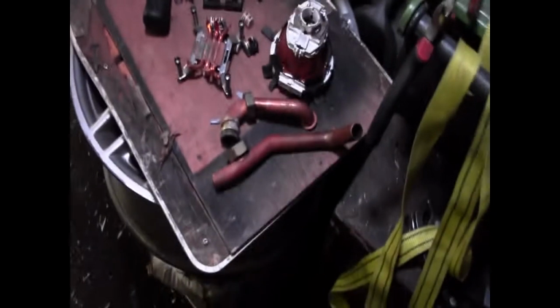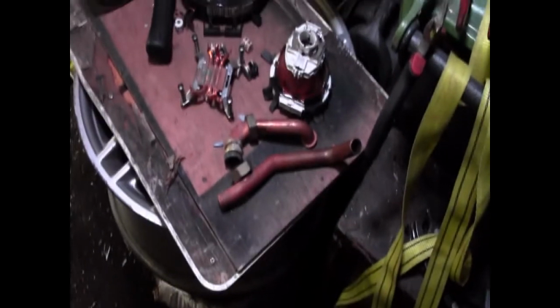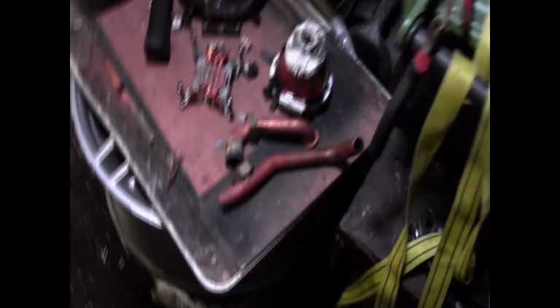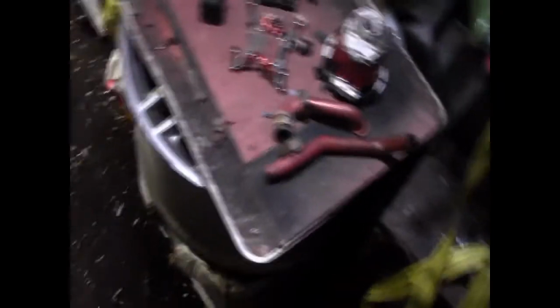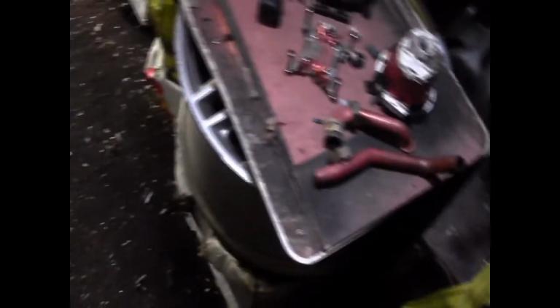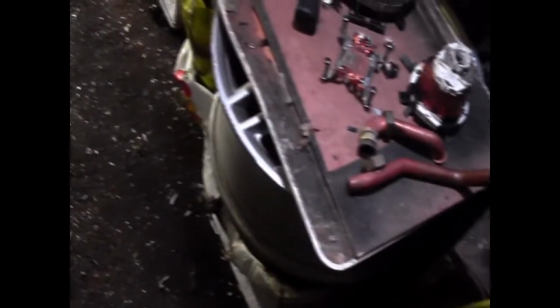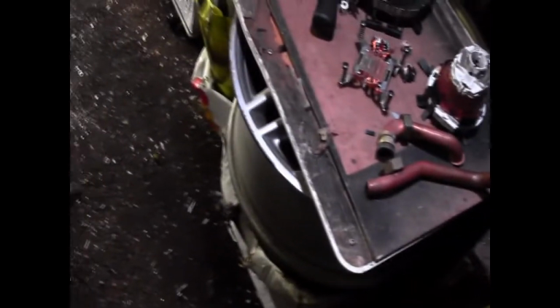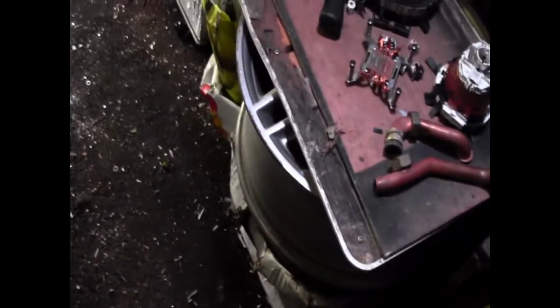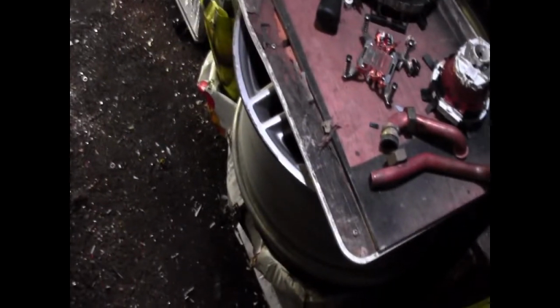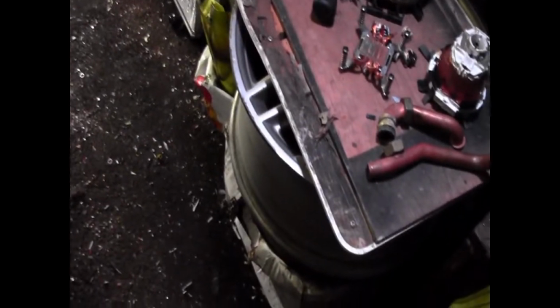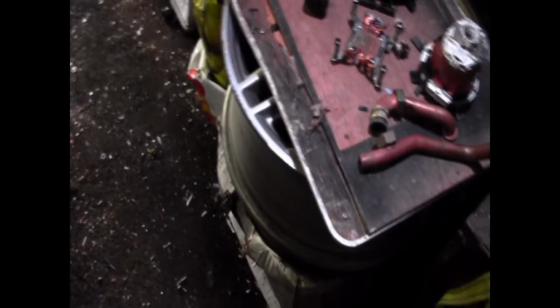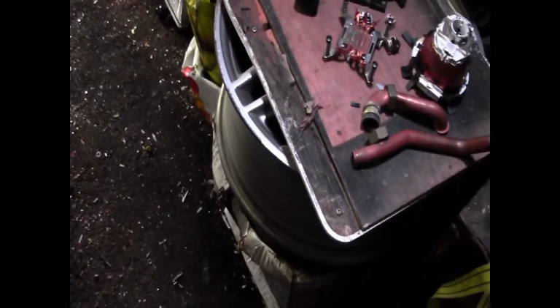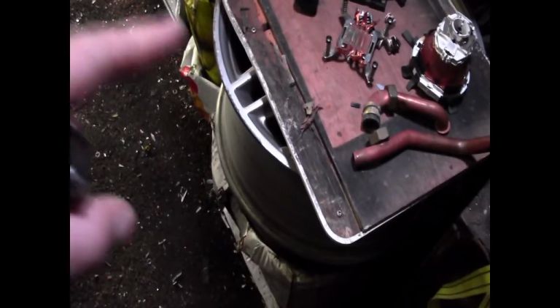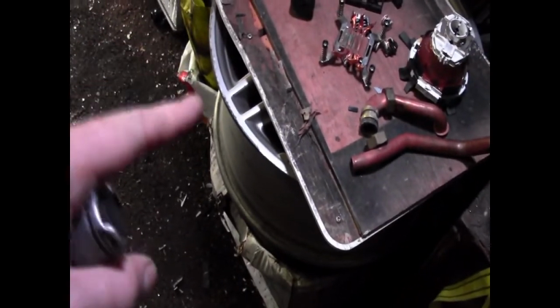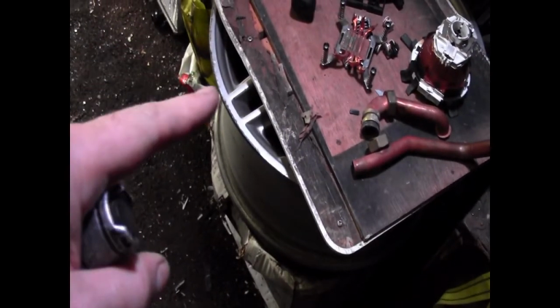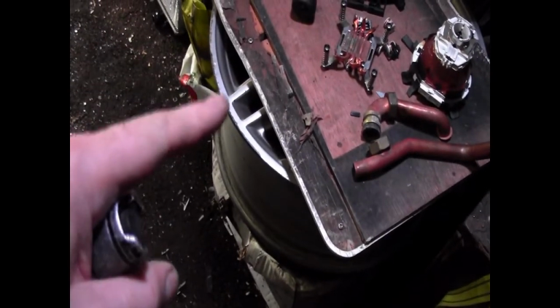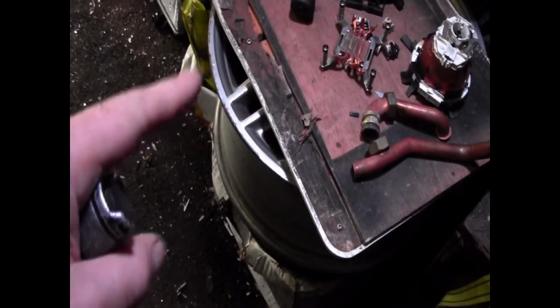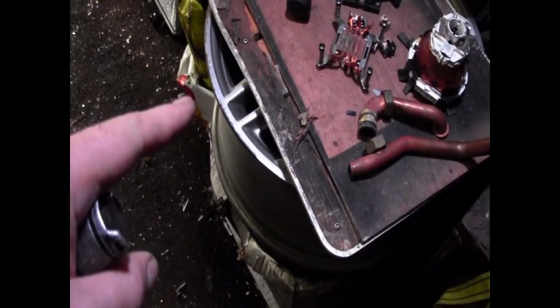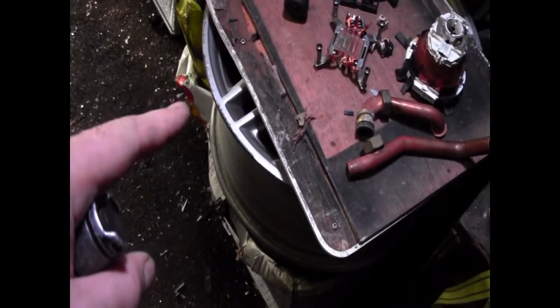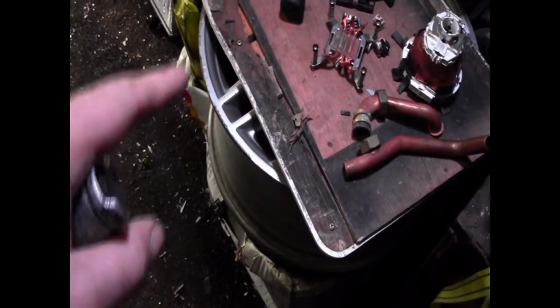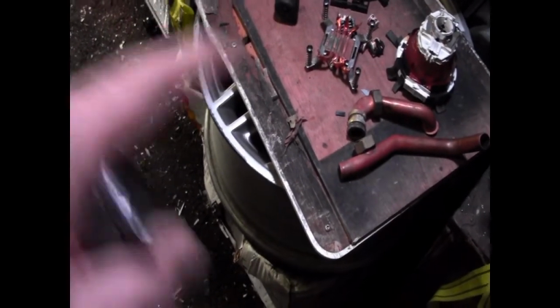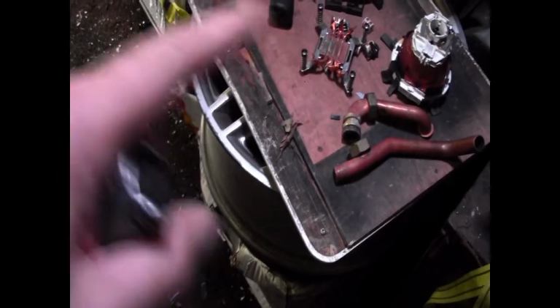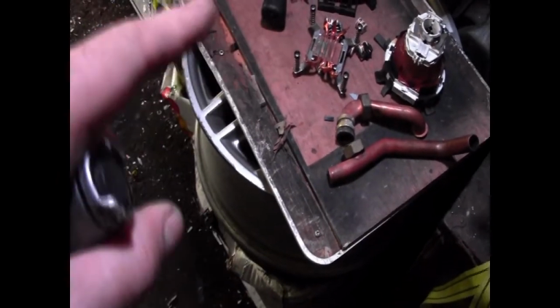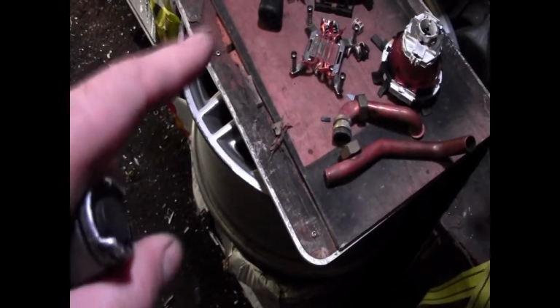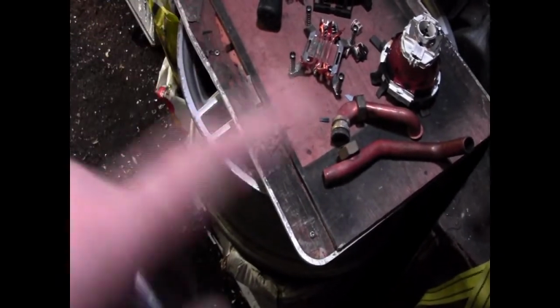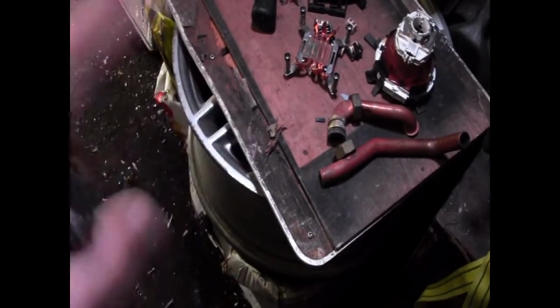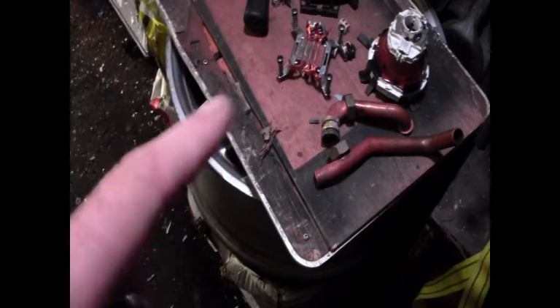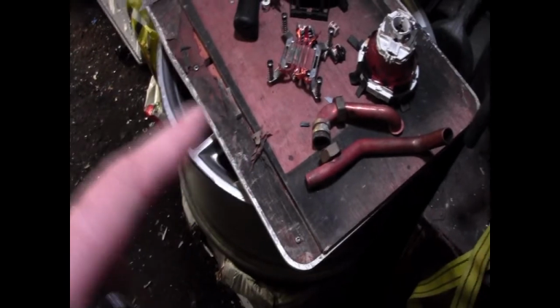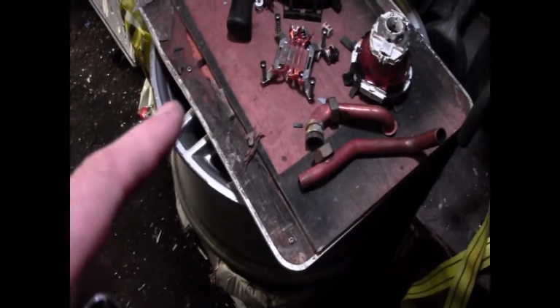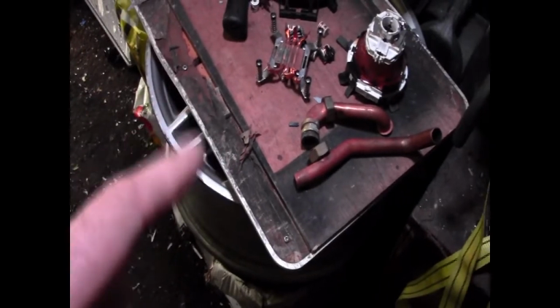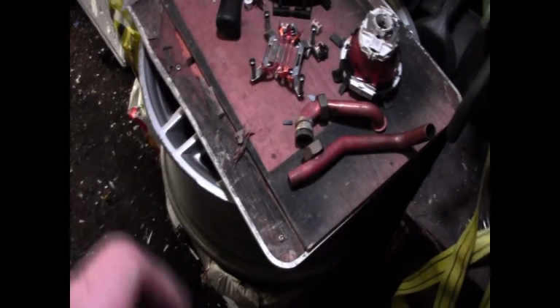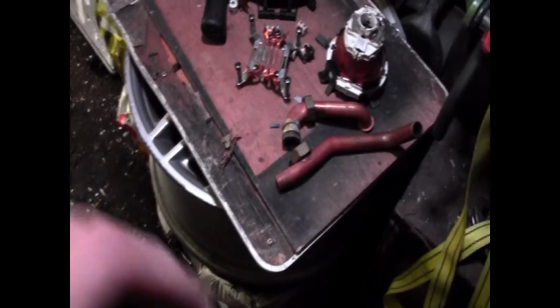My little workbench is still there on top of my two alloy wheels. I would have weighed those in but I need them for the workbench. I will be building a proper workbench eventually.